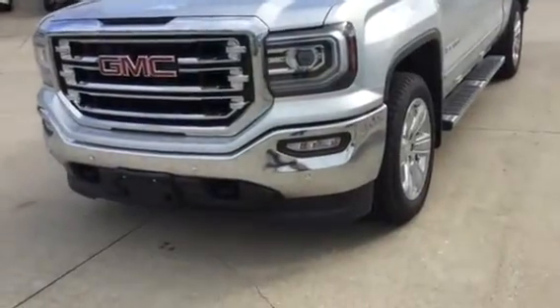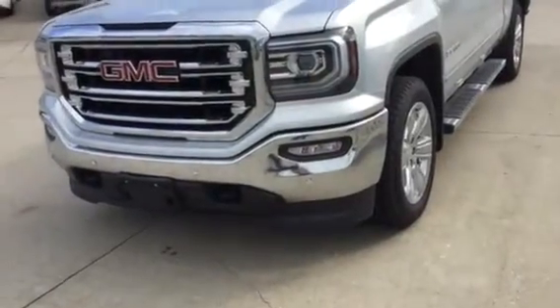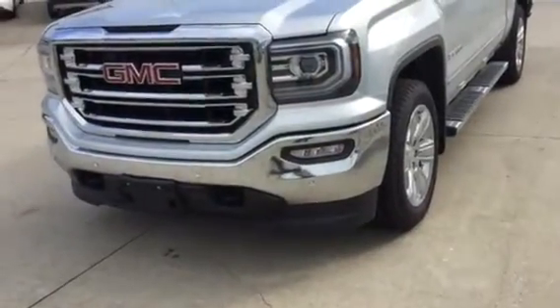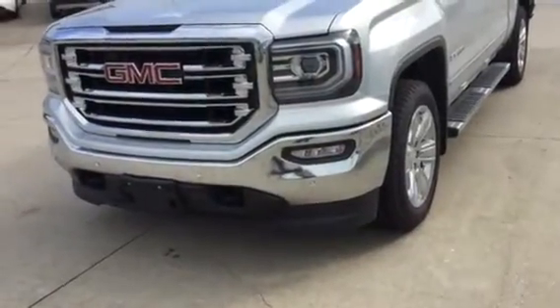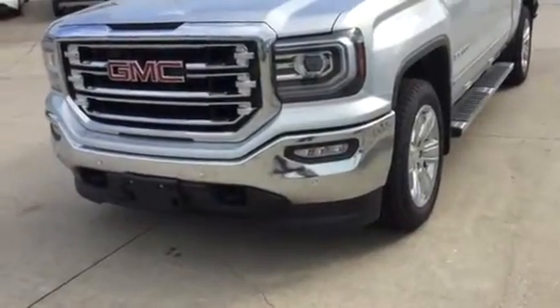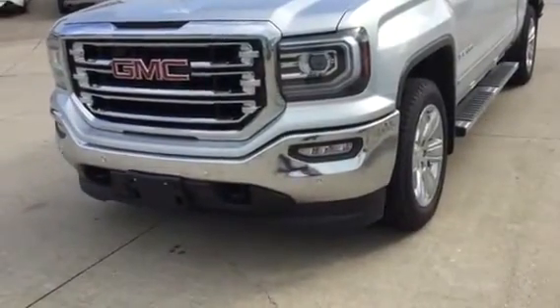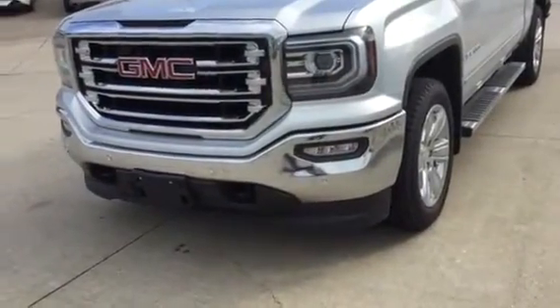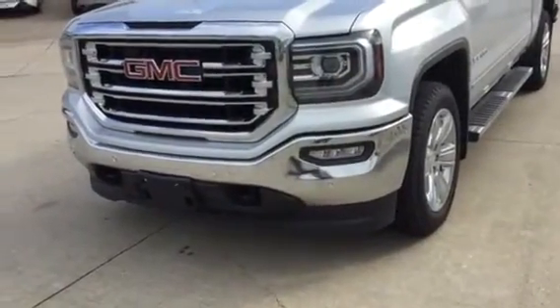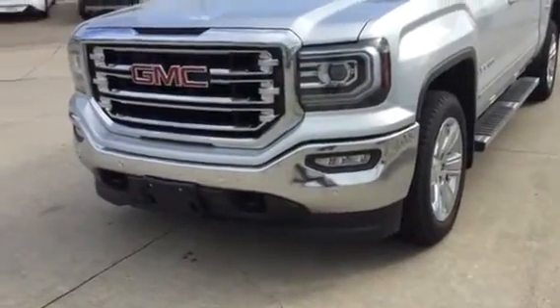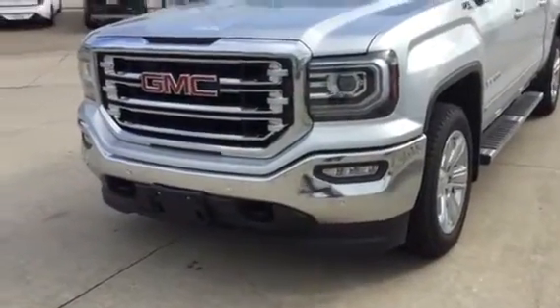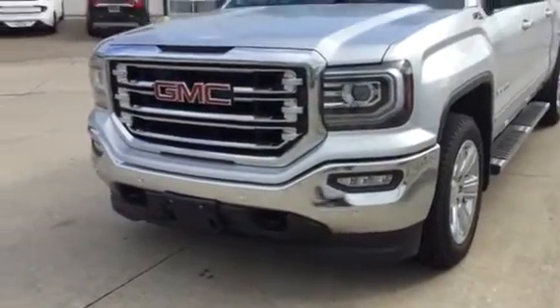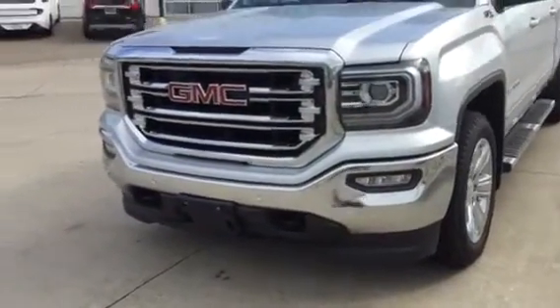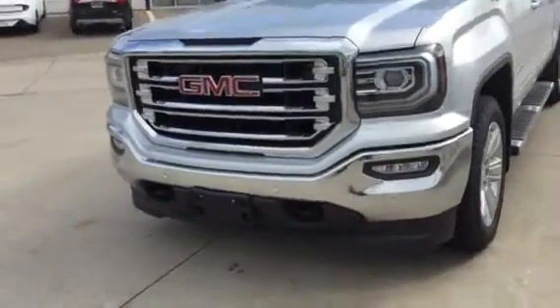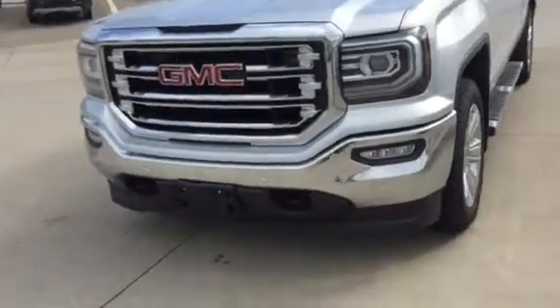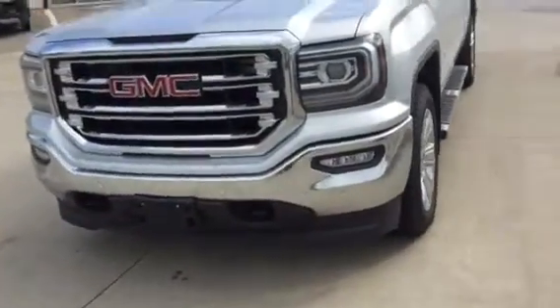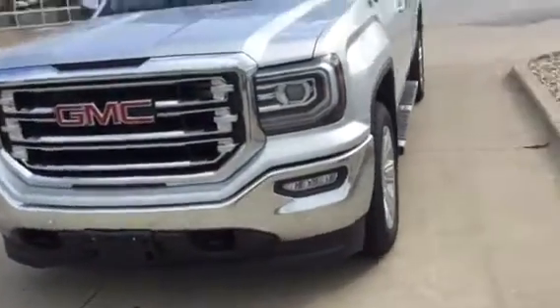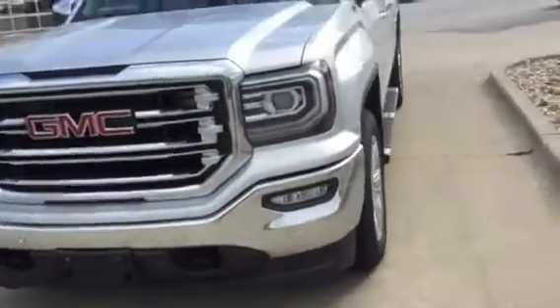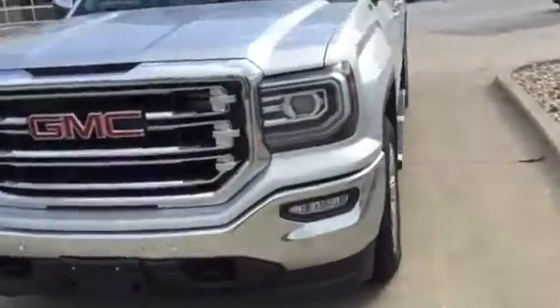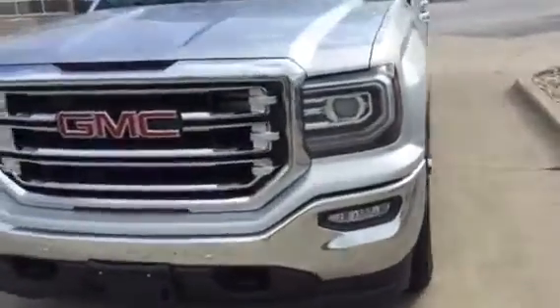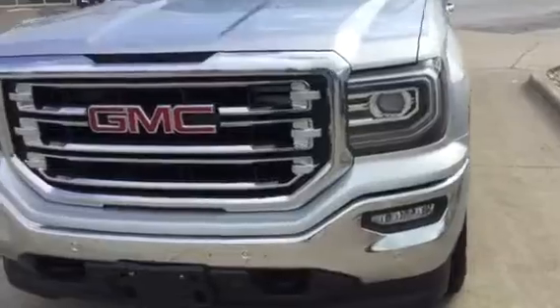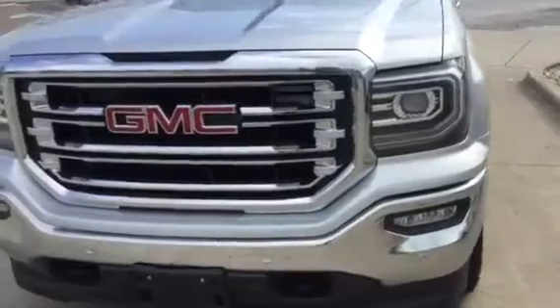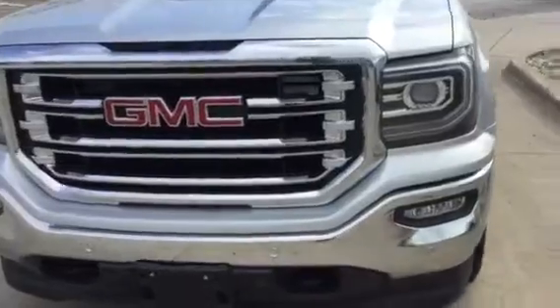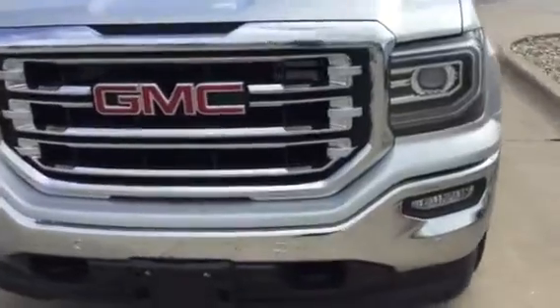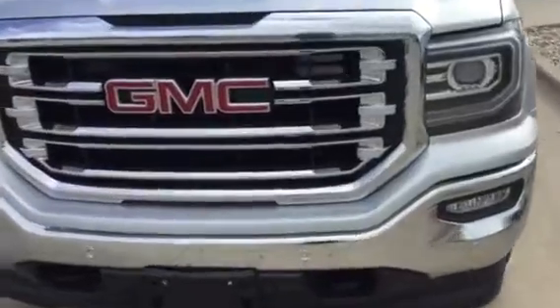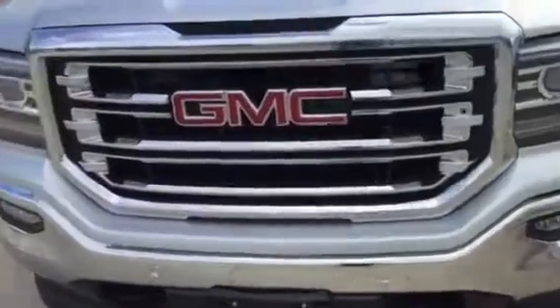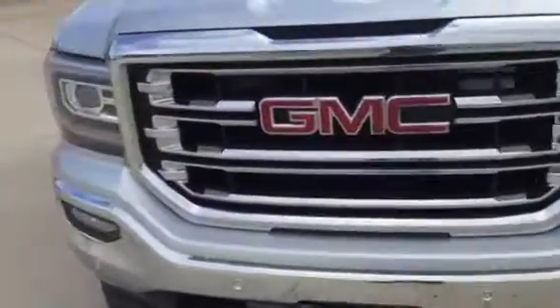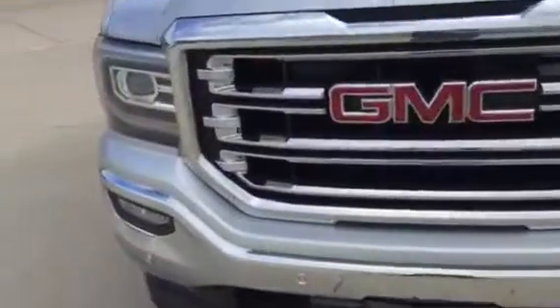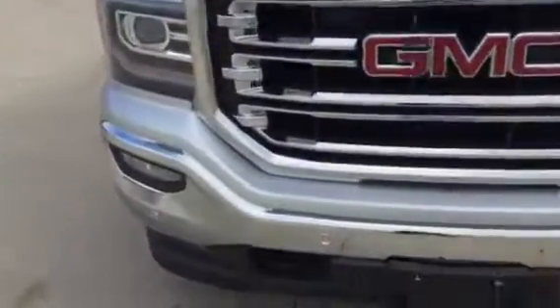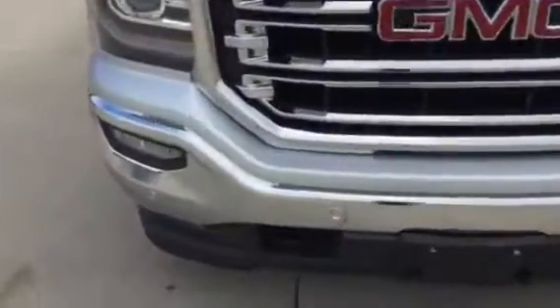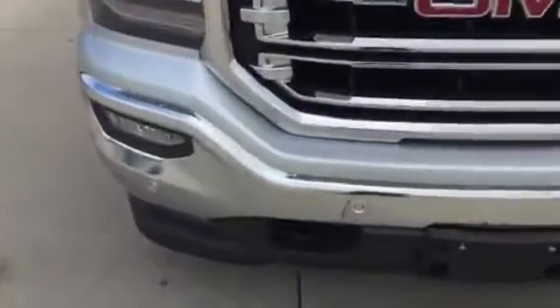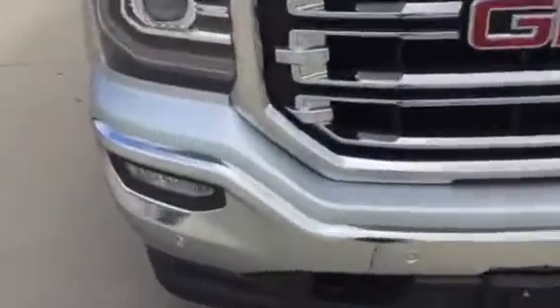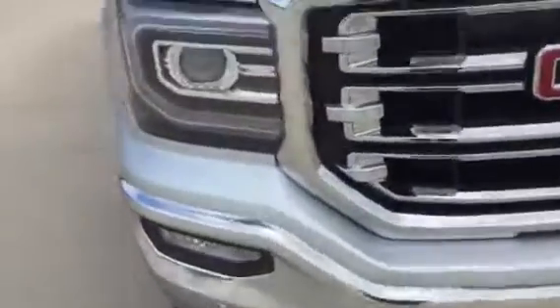Hi, Trina Hazlett here from Green Buick GMC in Davenport, Iowa. I am here with the 2018 Sierra.